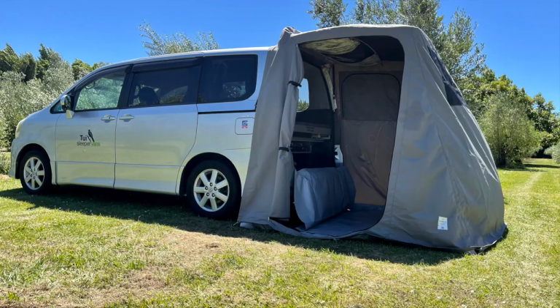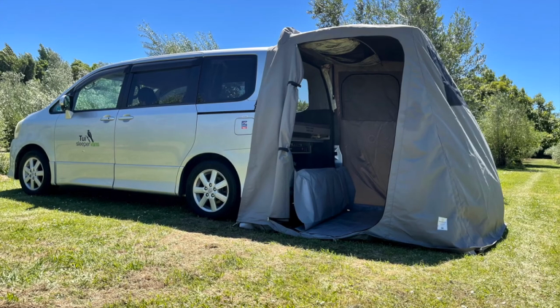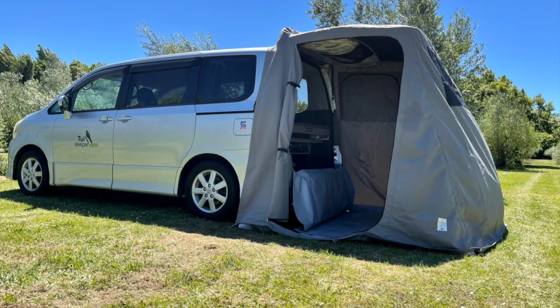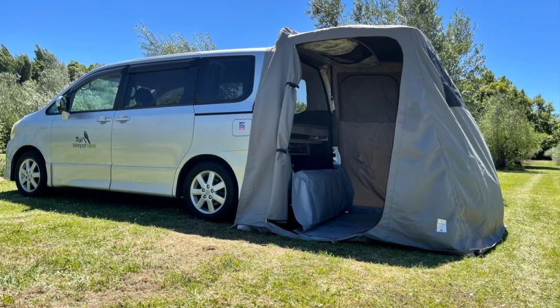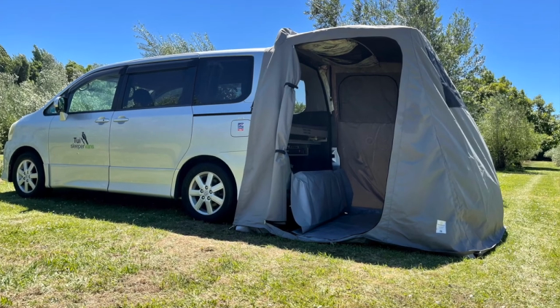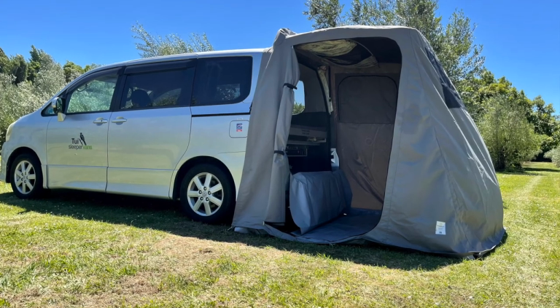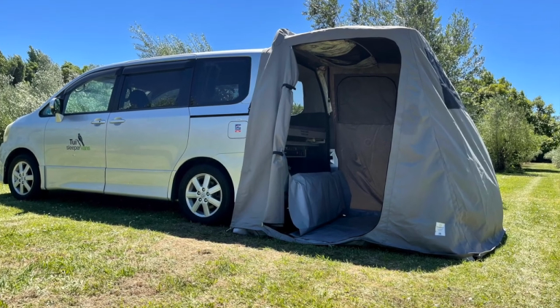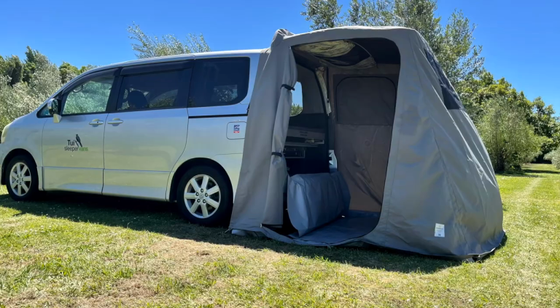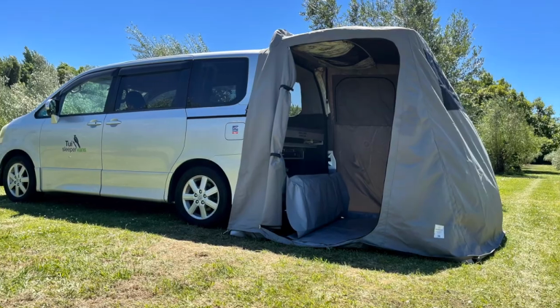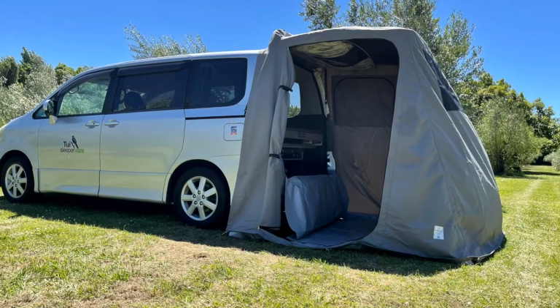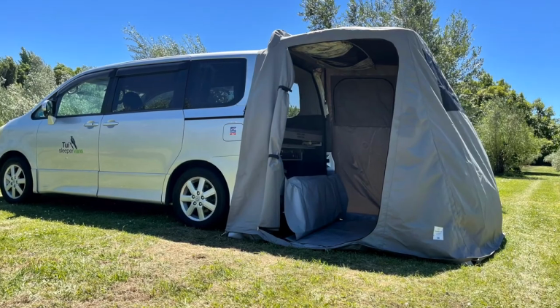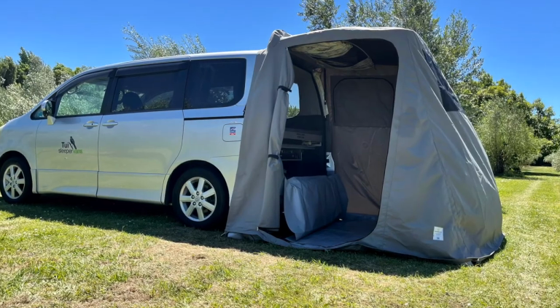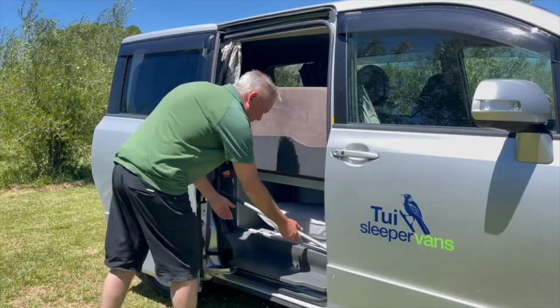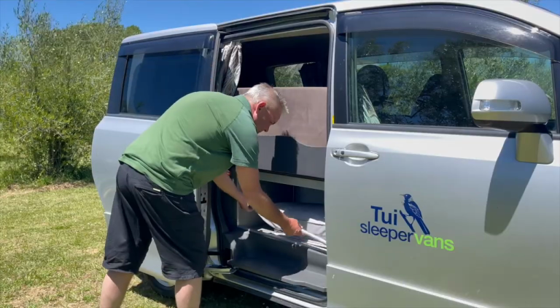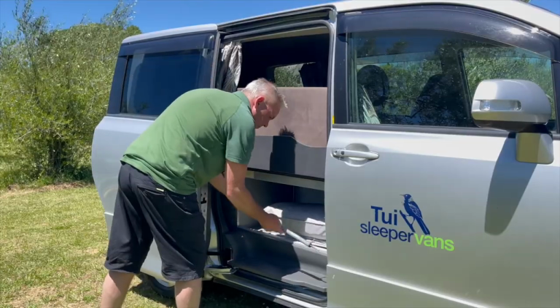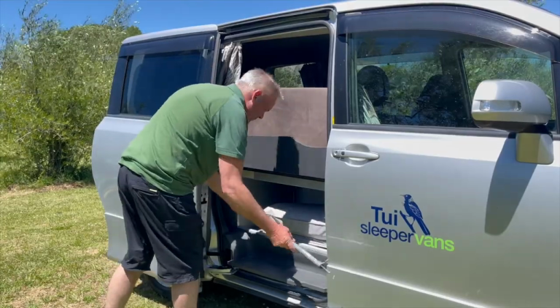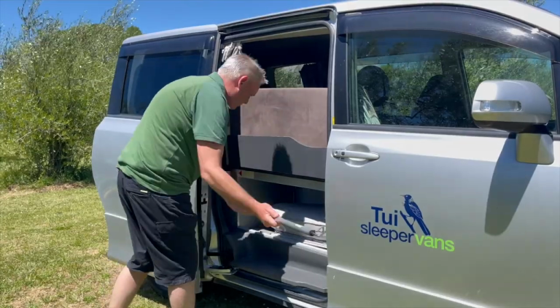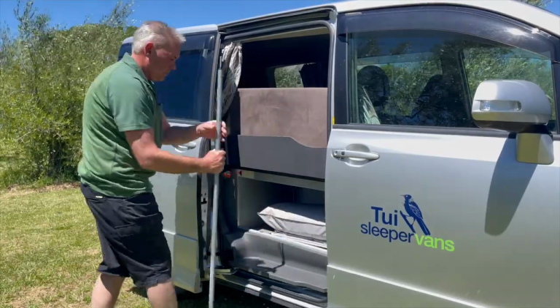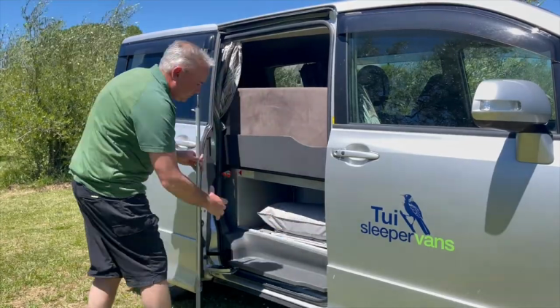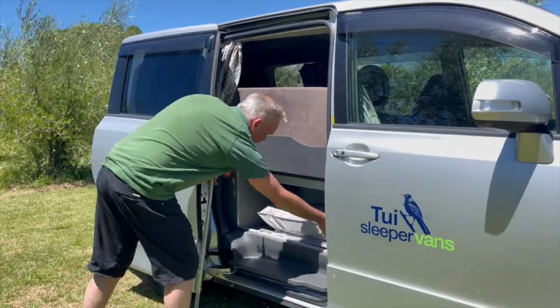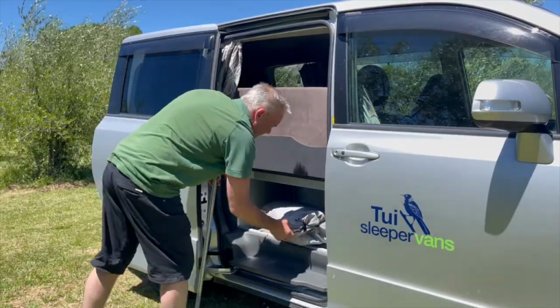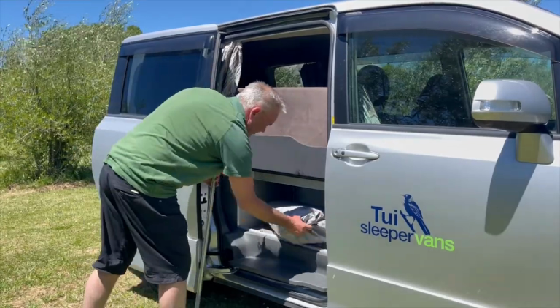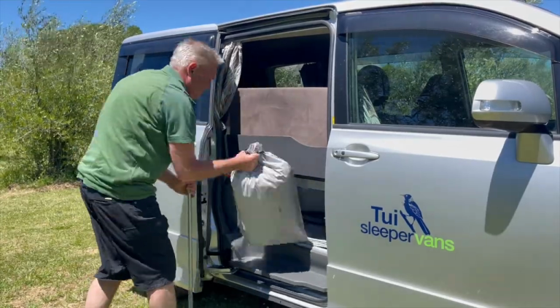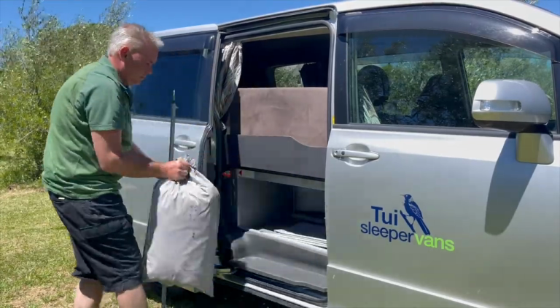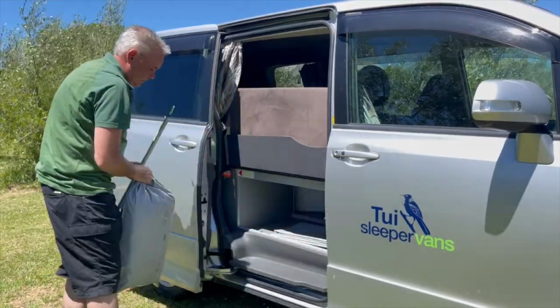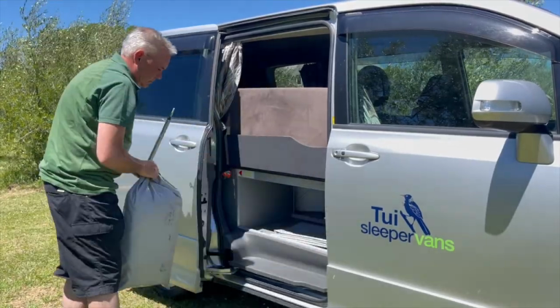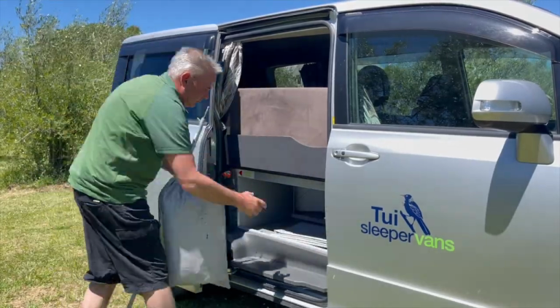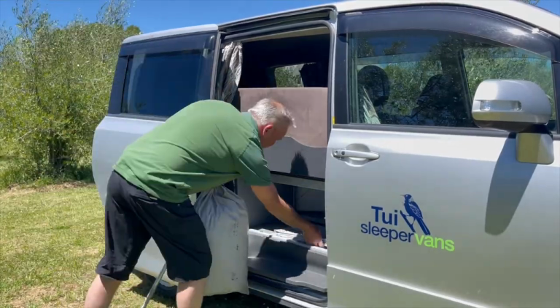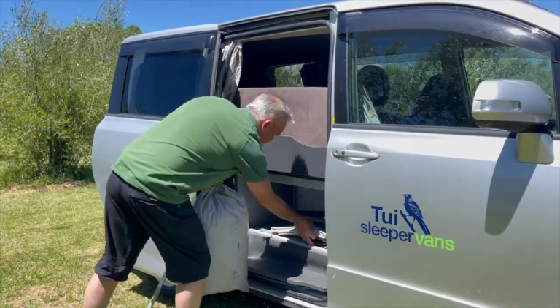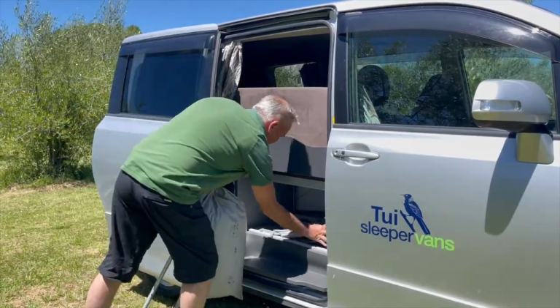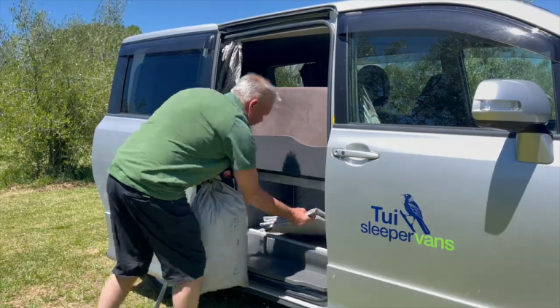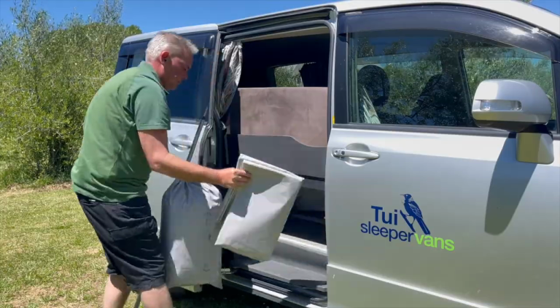To set up the rear awning, retrieve the pole, awning bag and ground sheet from behind the driver's side sliding door.